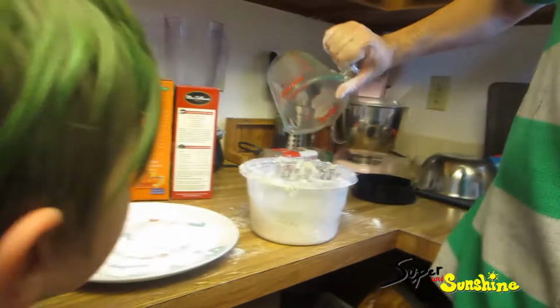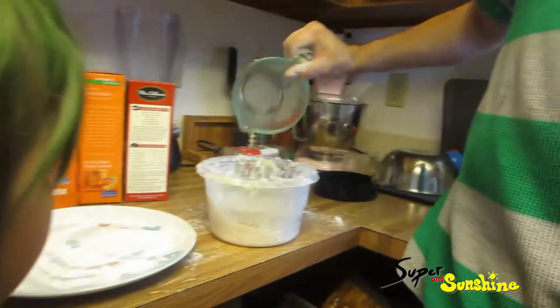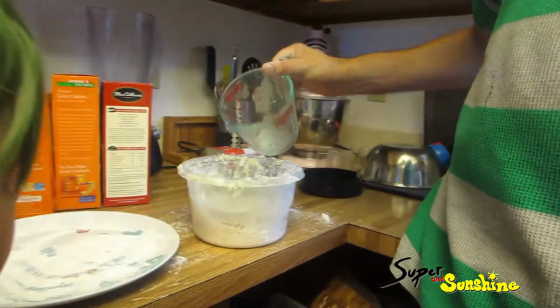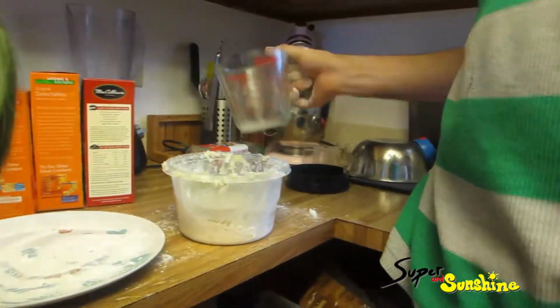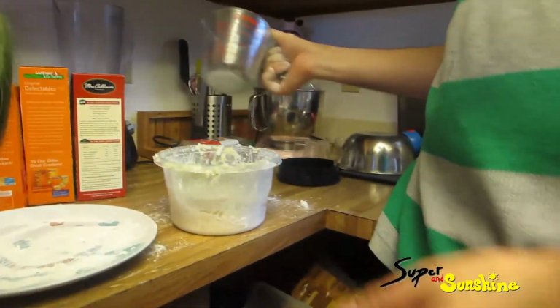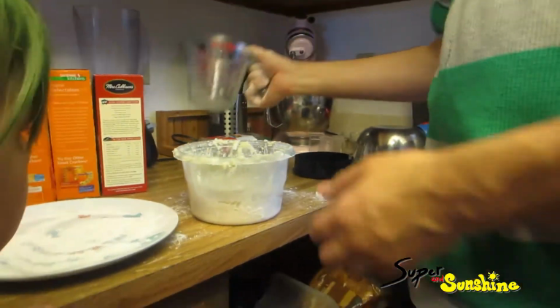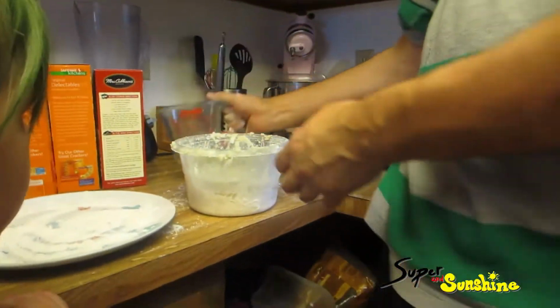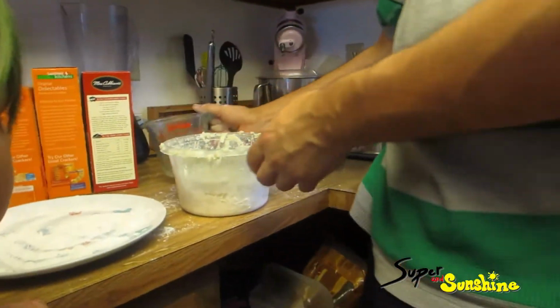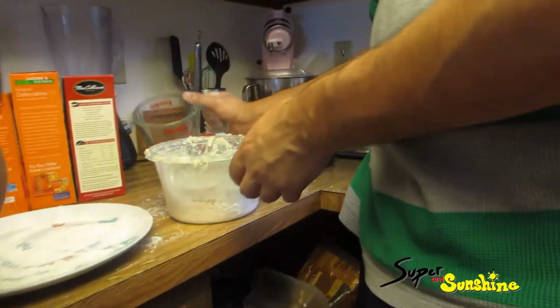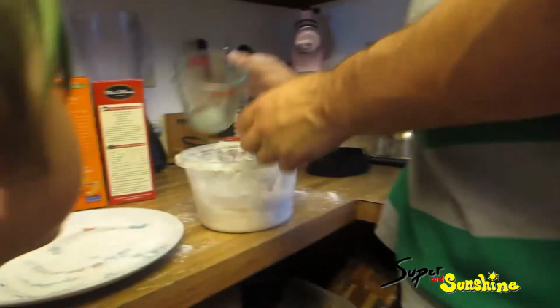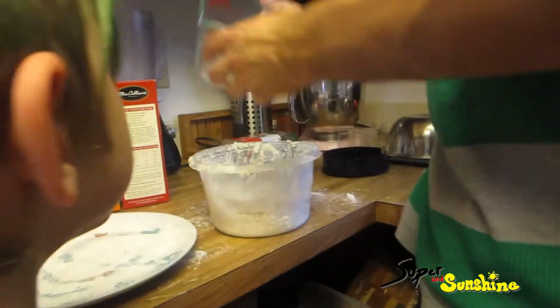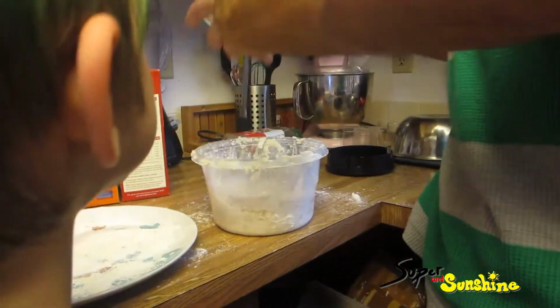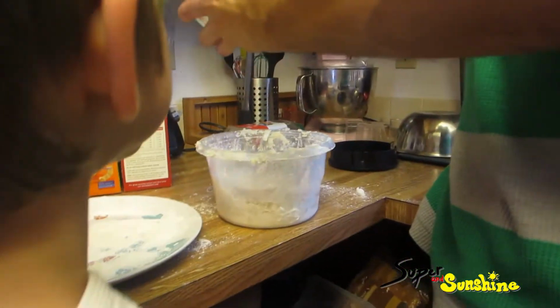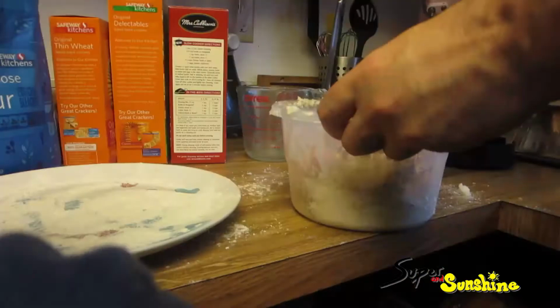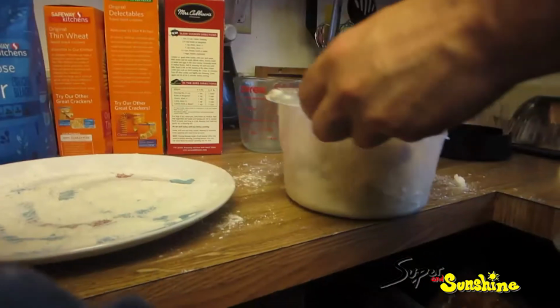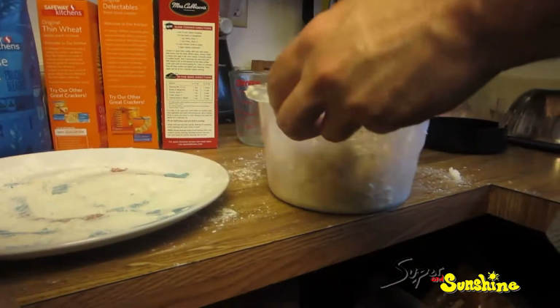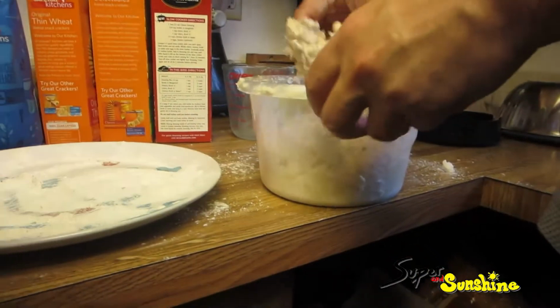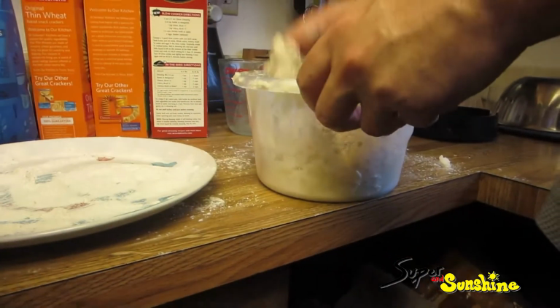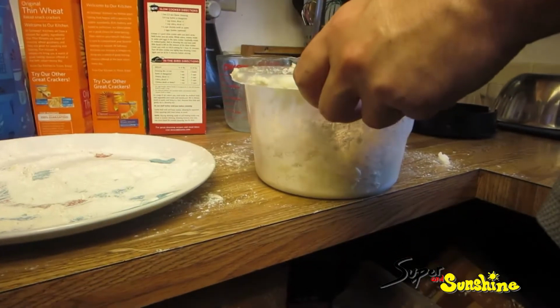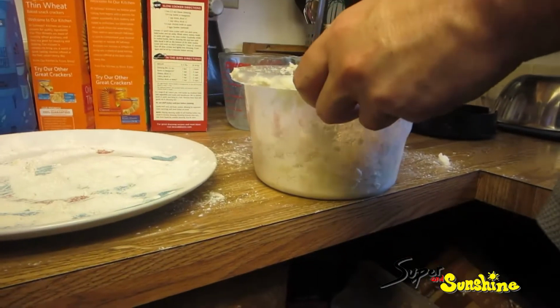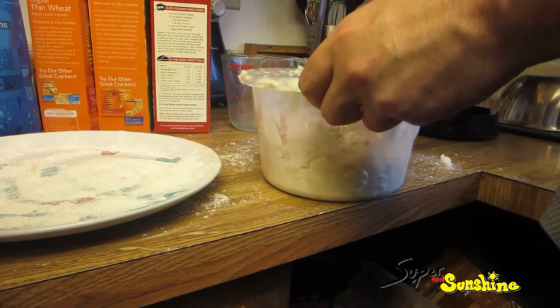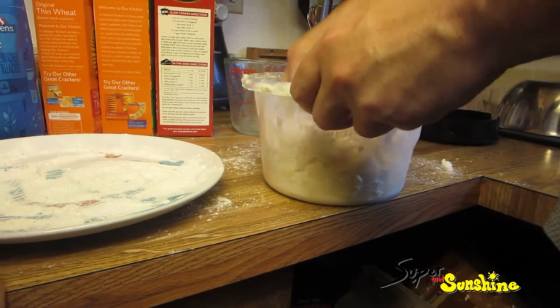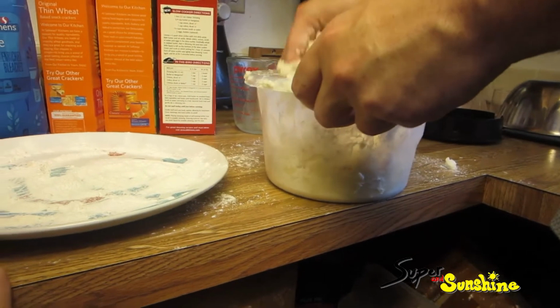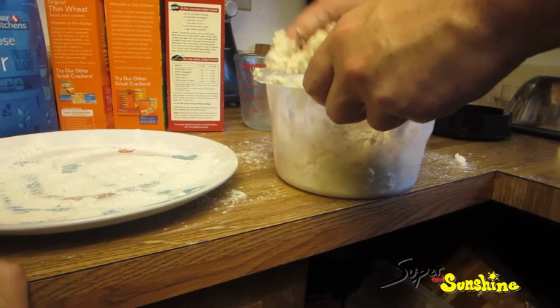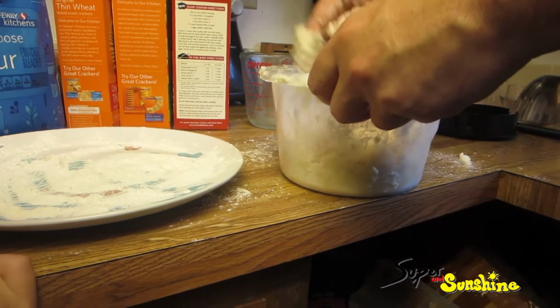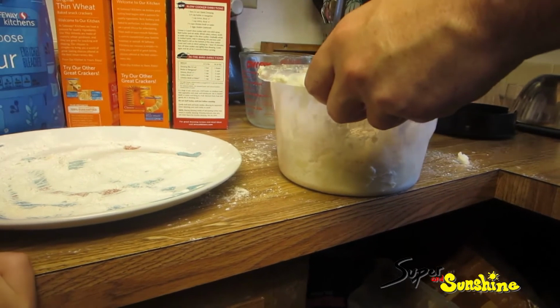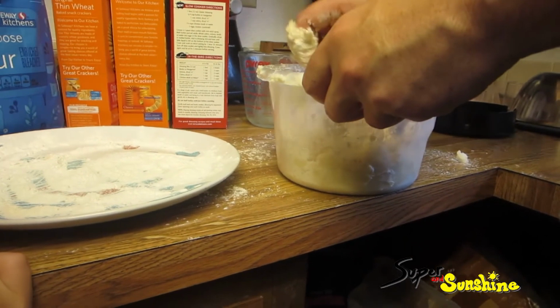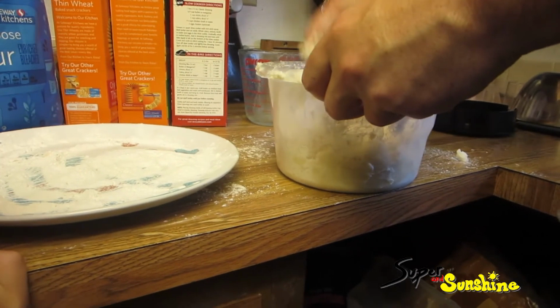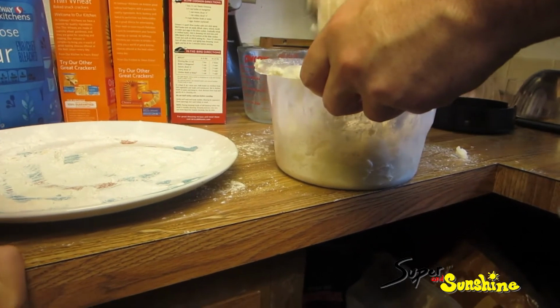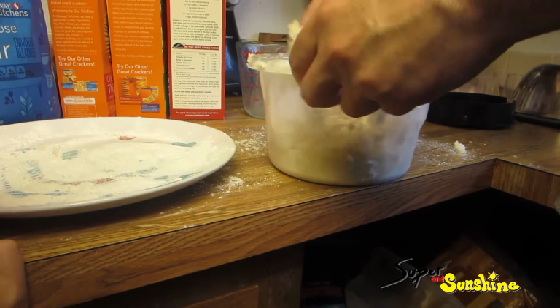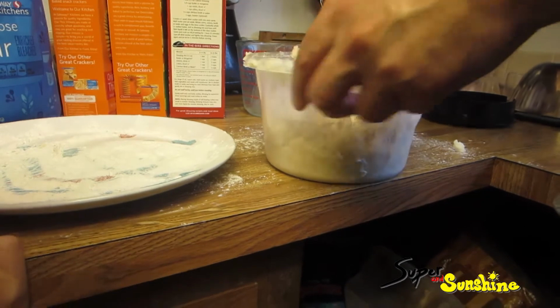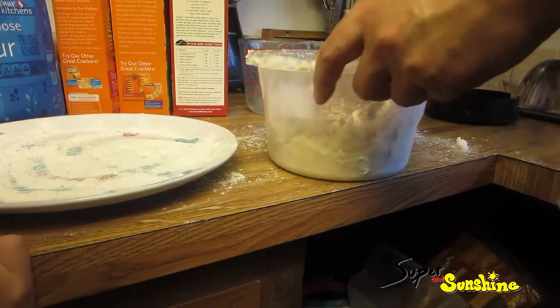So yeah, you pour it in. That looks easy. It does look easy. We're making dough. We're making pie dough.